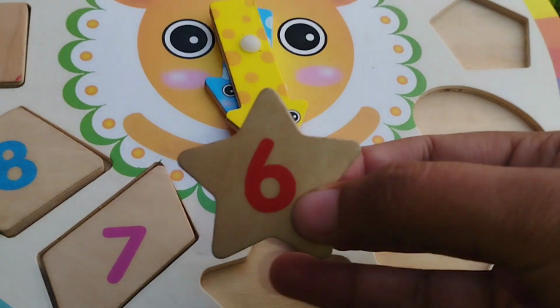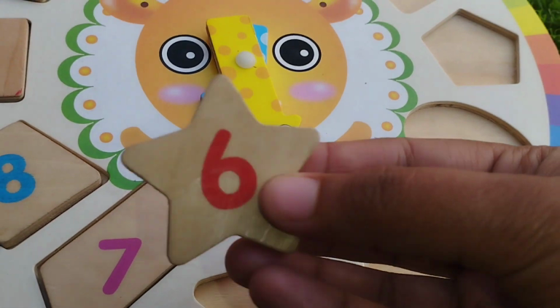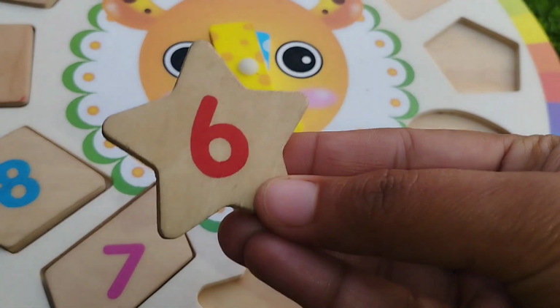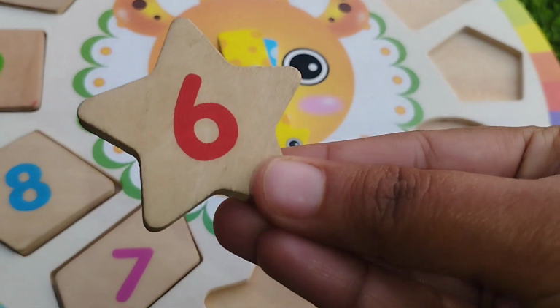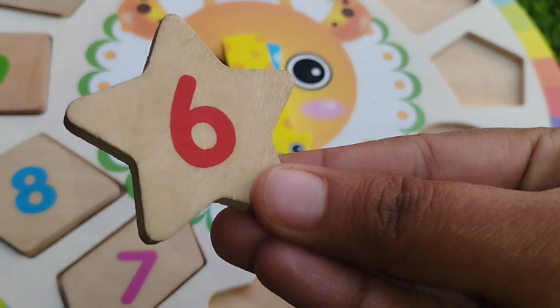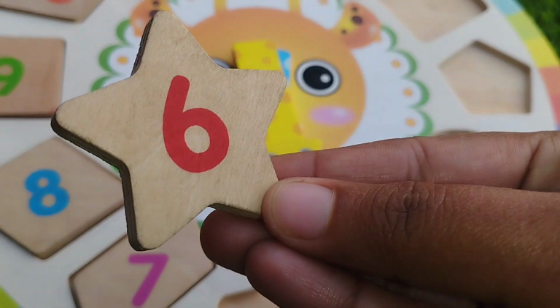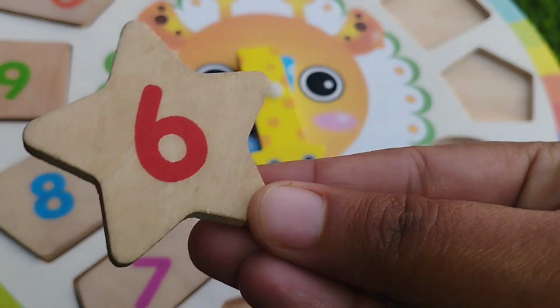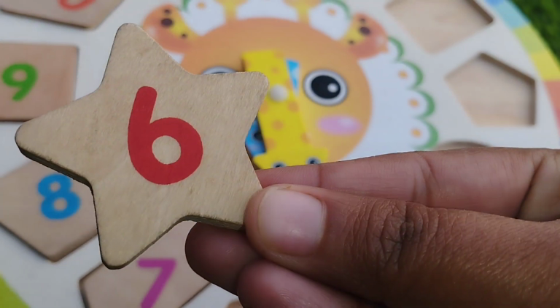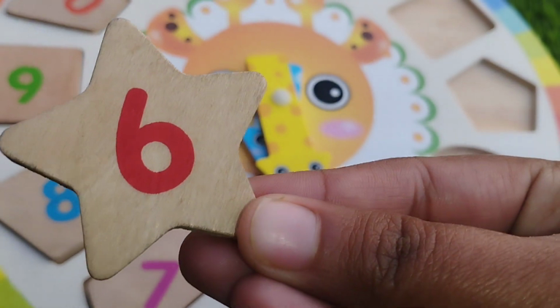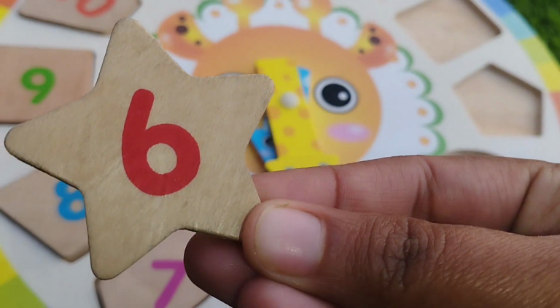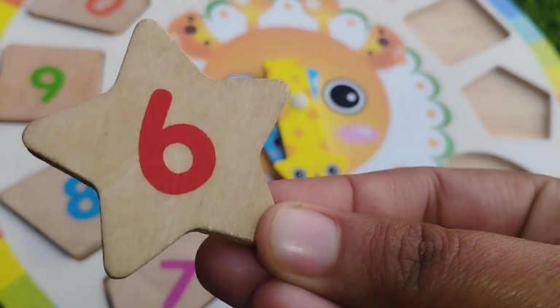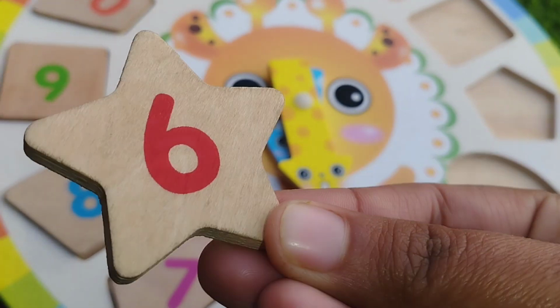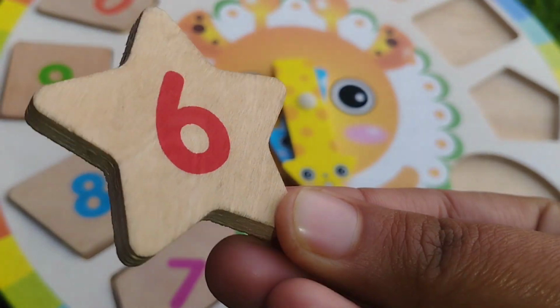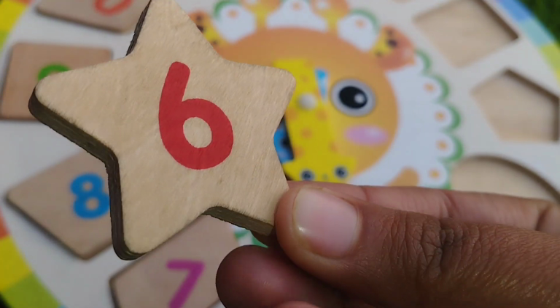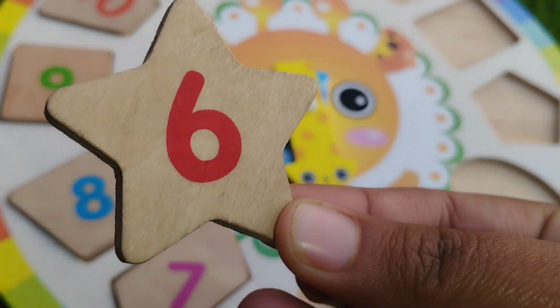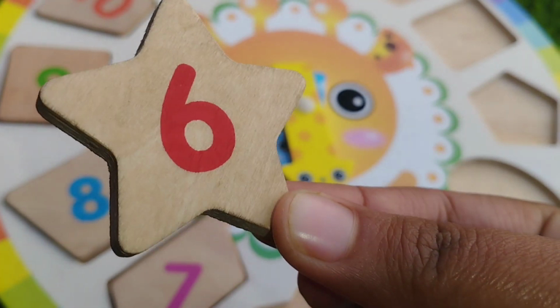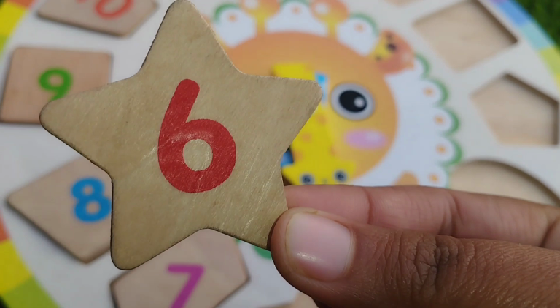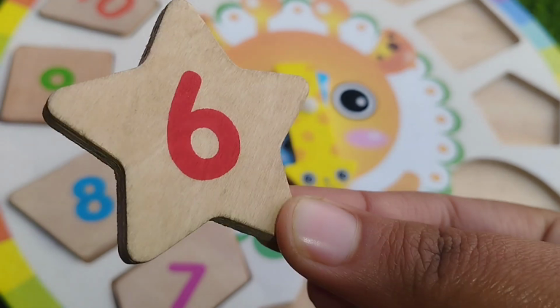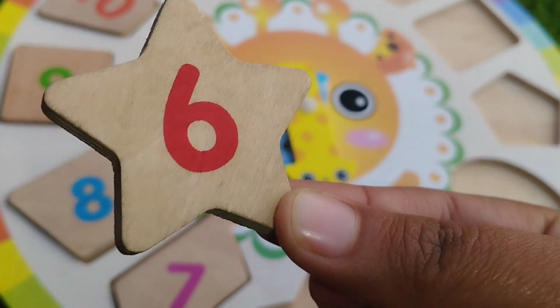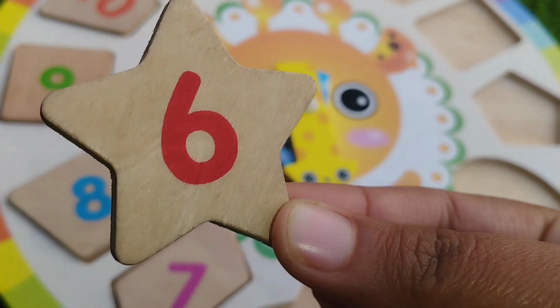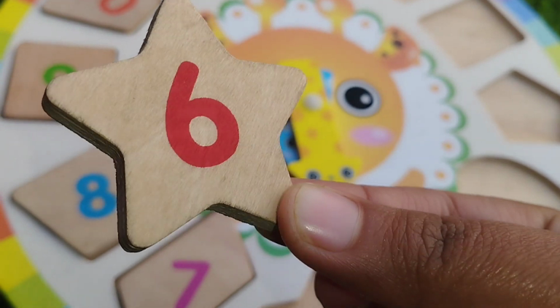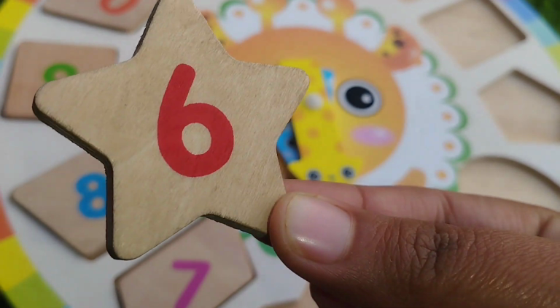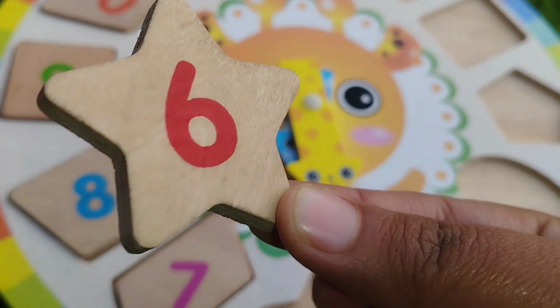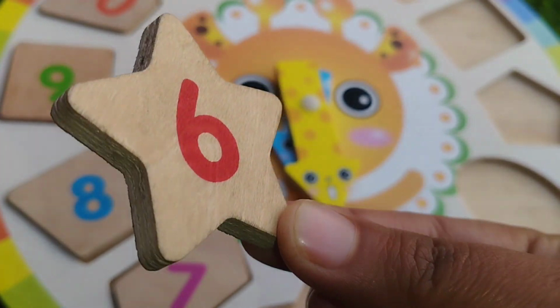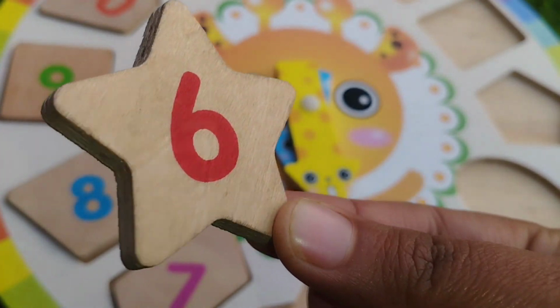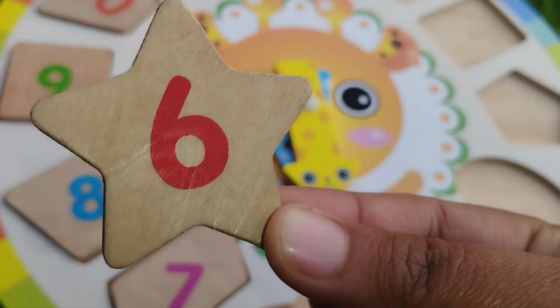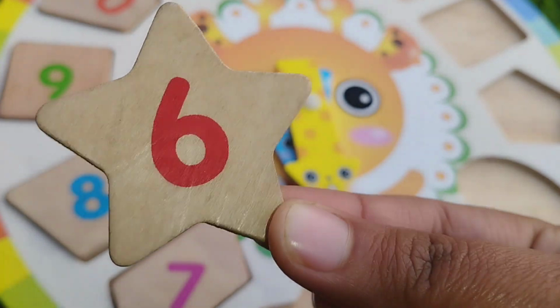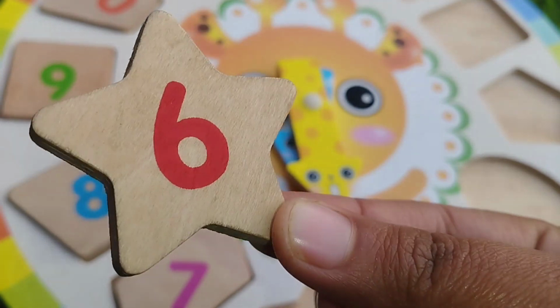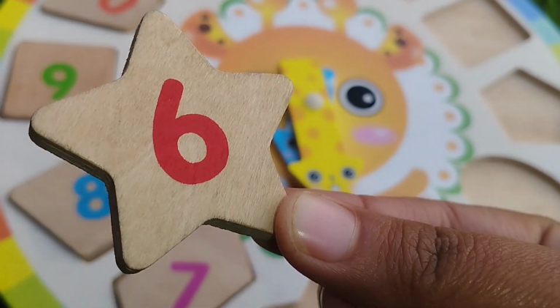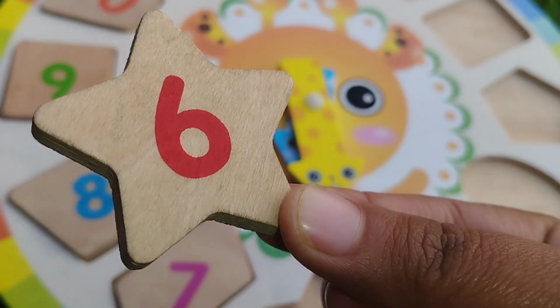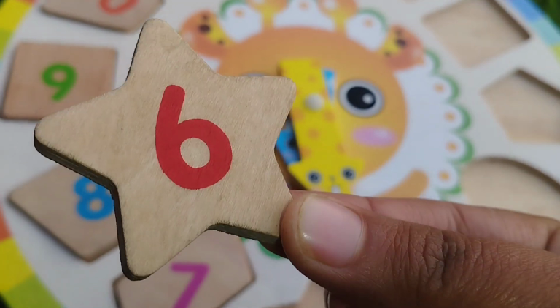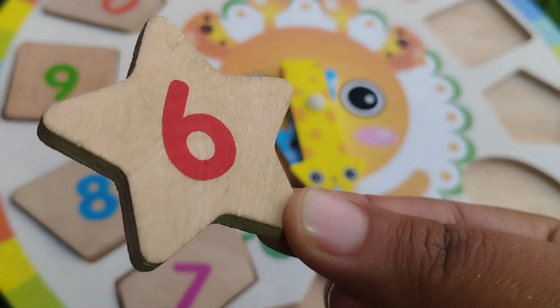Star shape. This is star shape. The number is six.